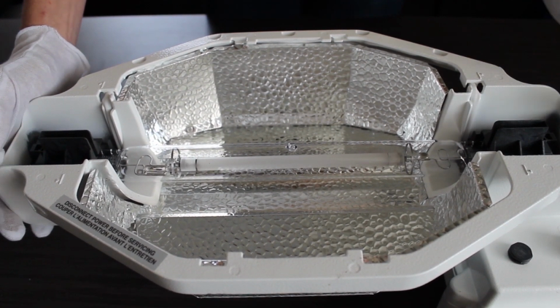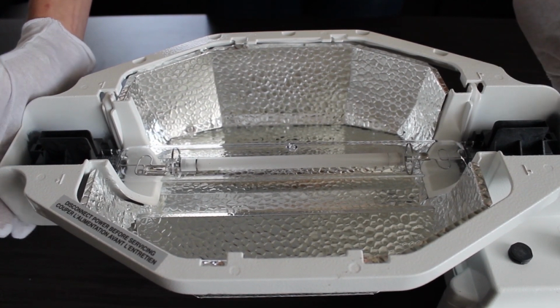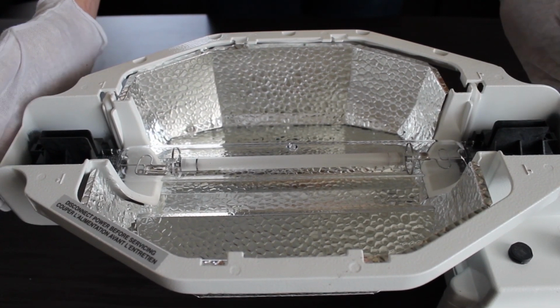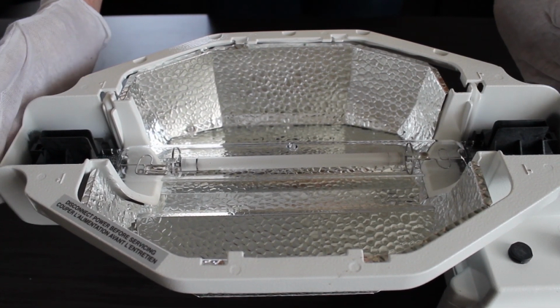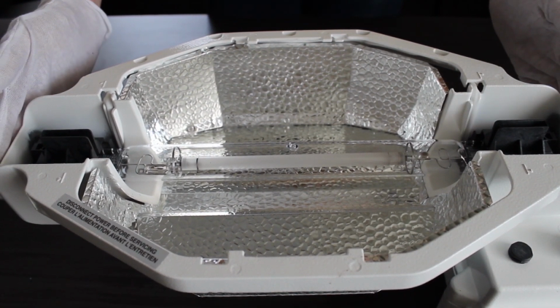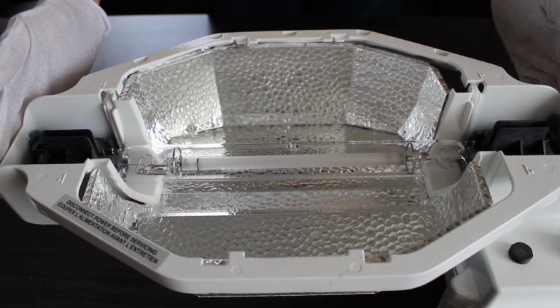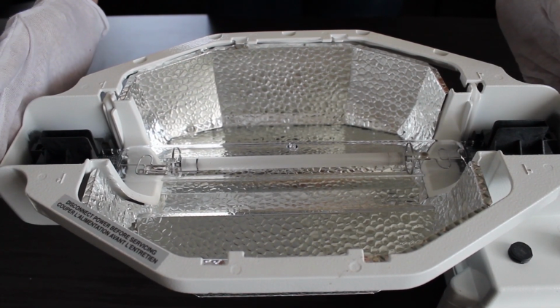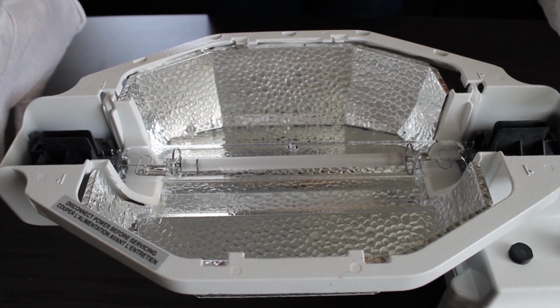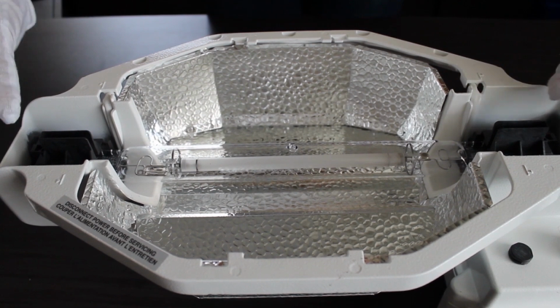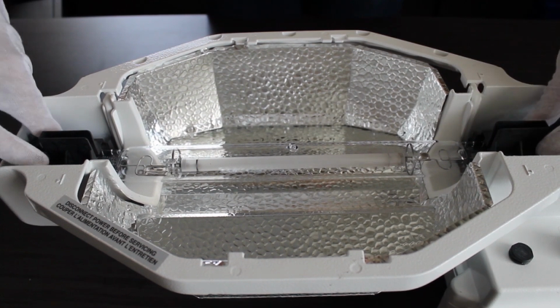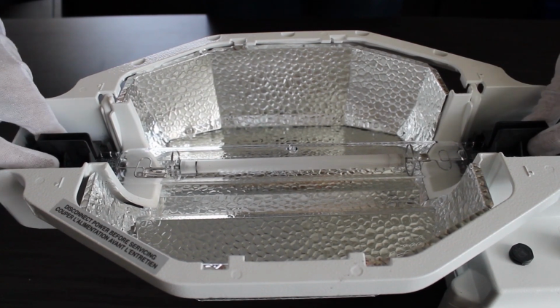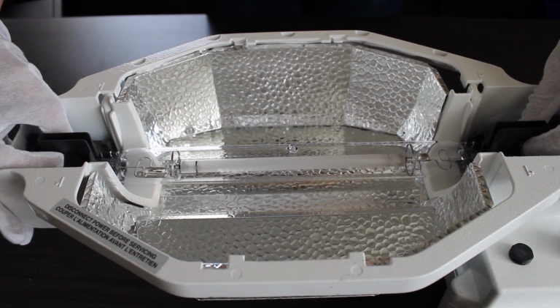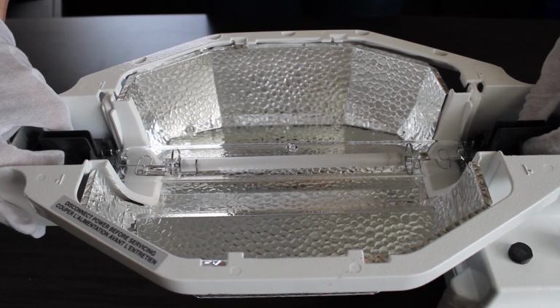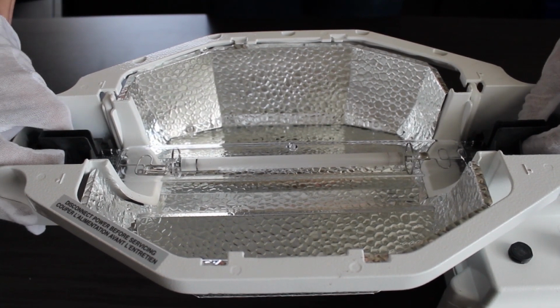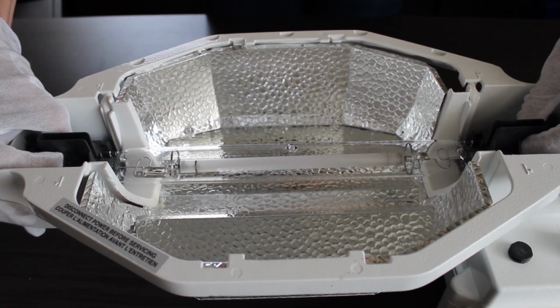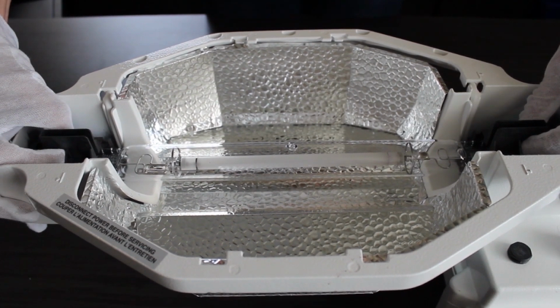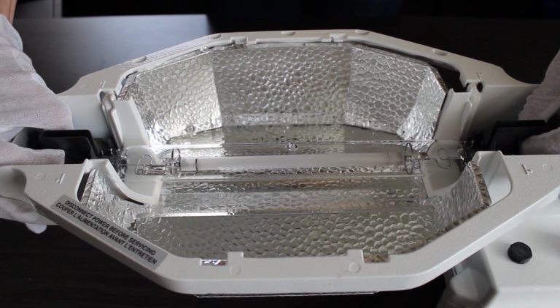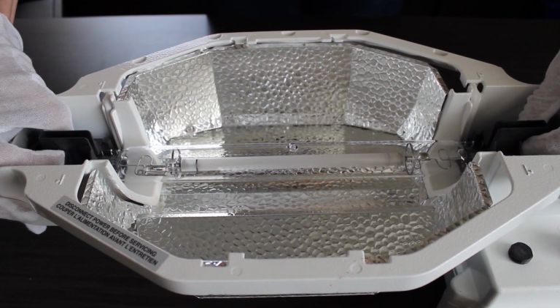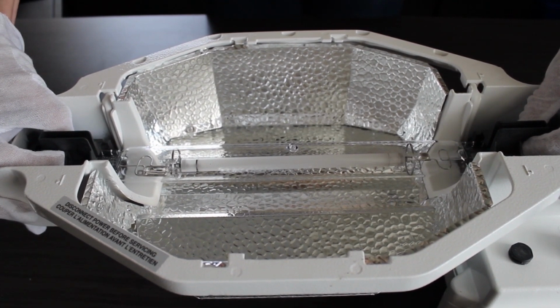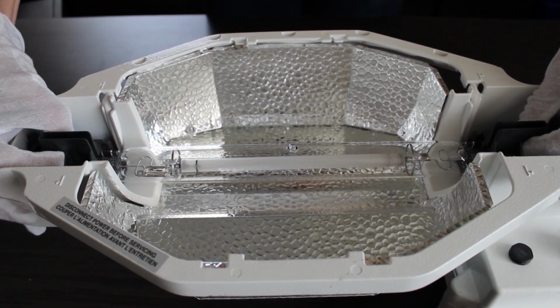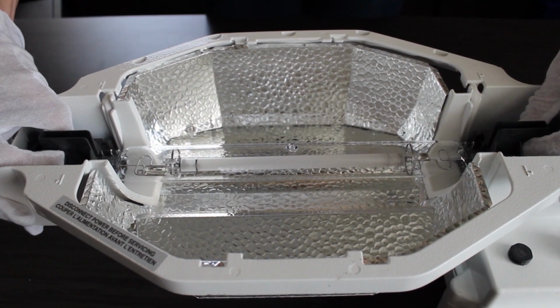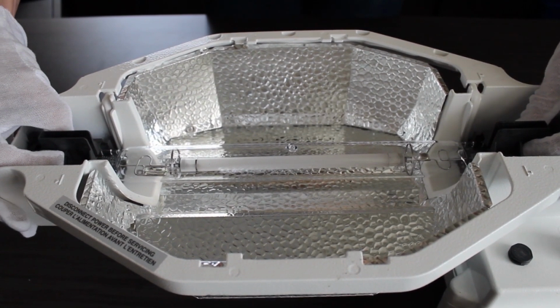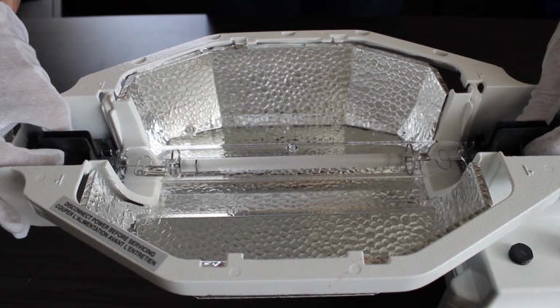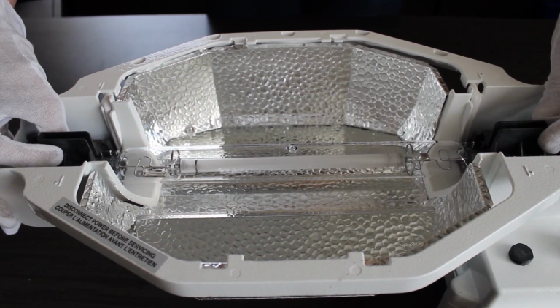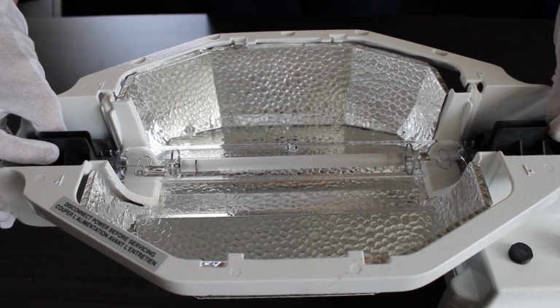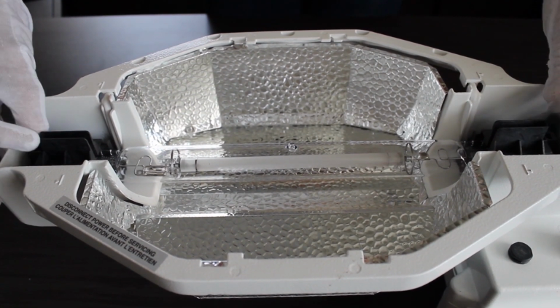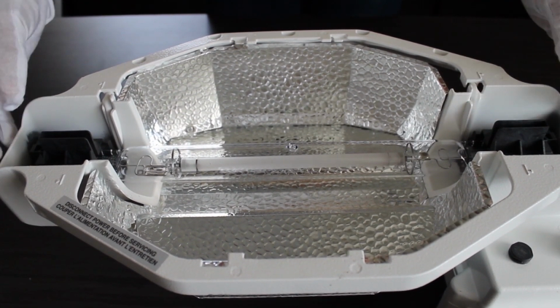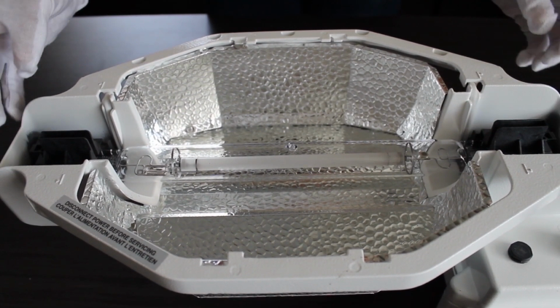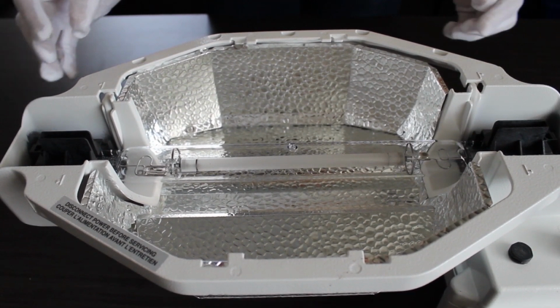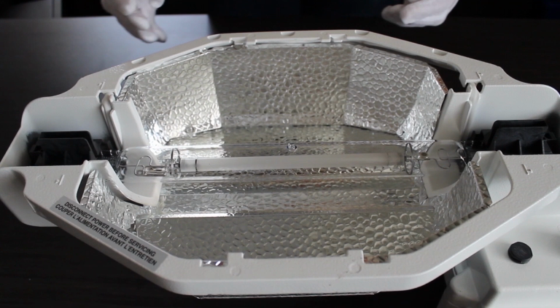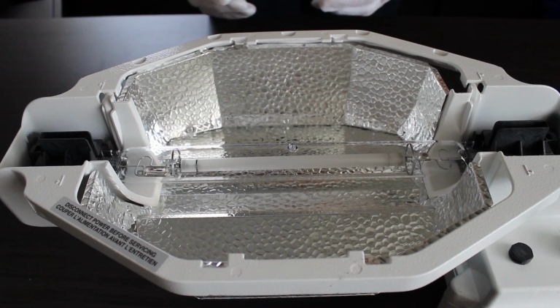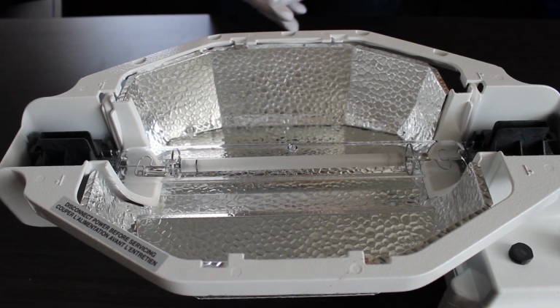Ensure that the sliding mechanism has fully closed against the top to avoid a loose connection, which can cause arcing.